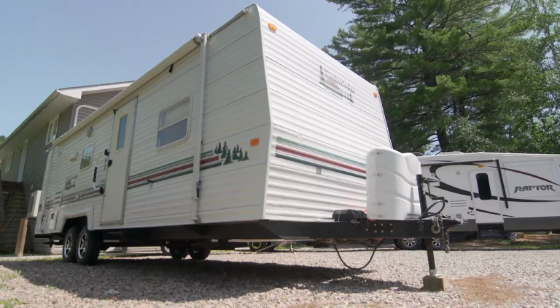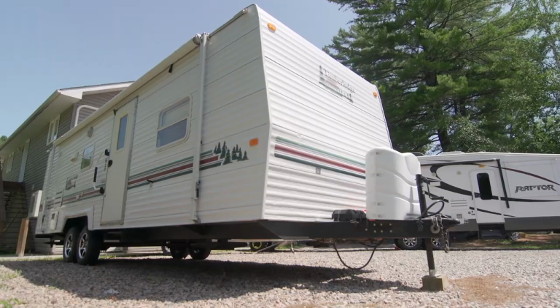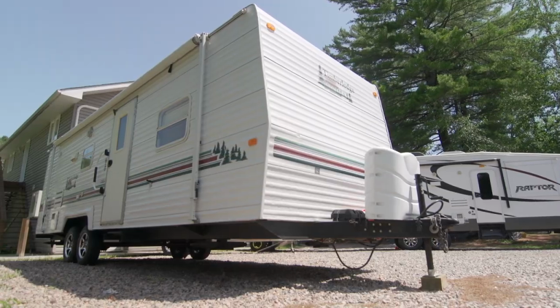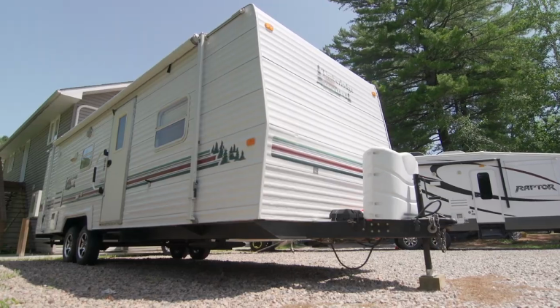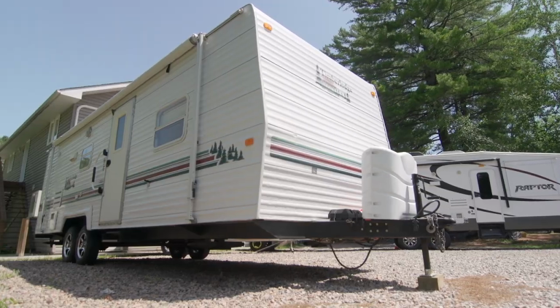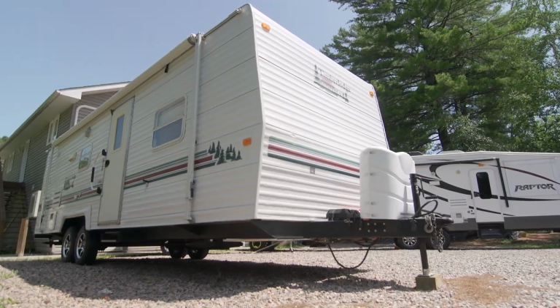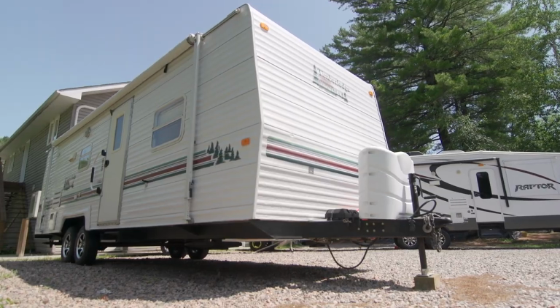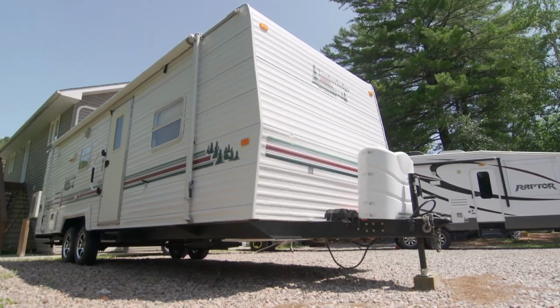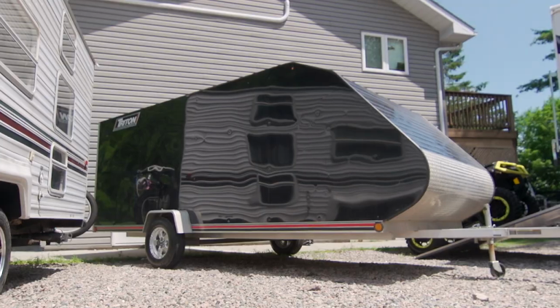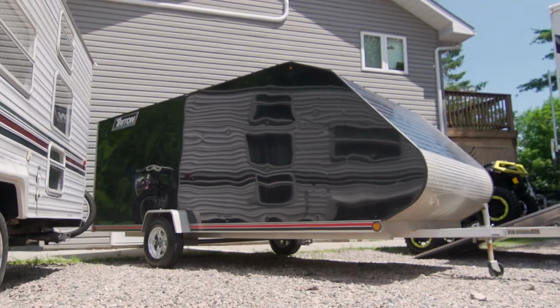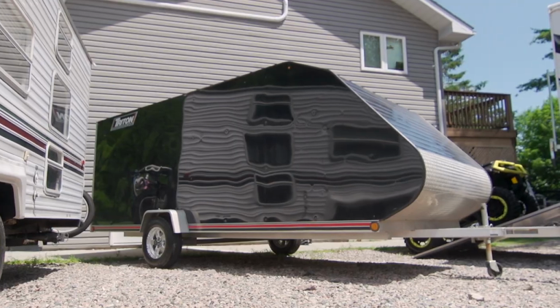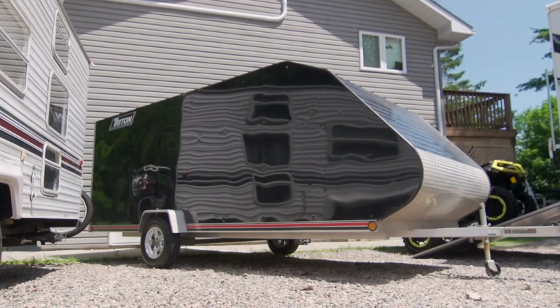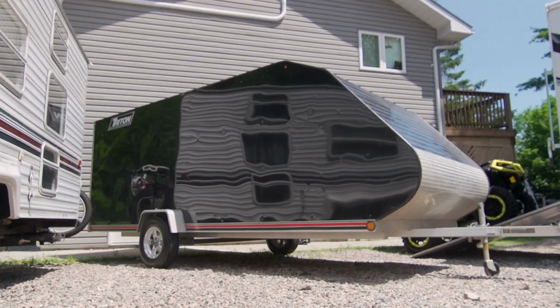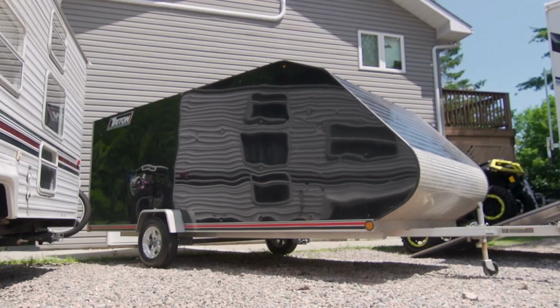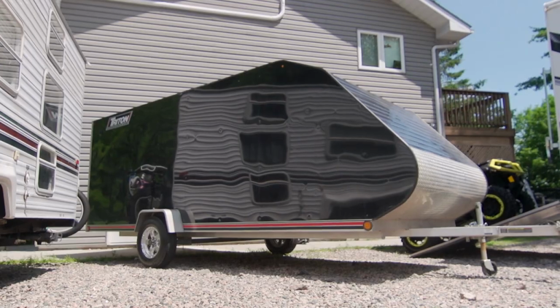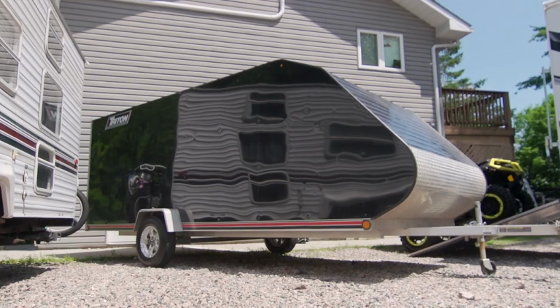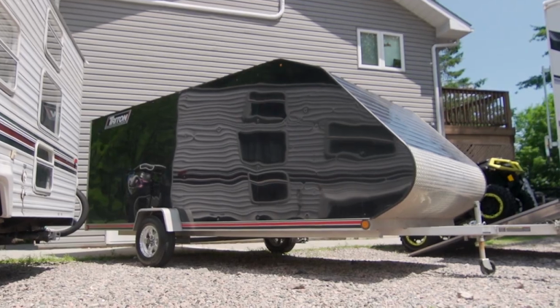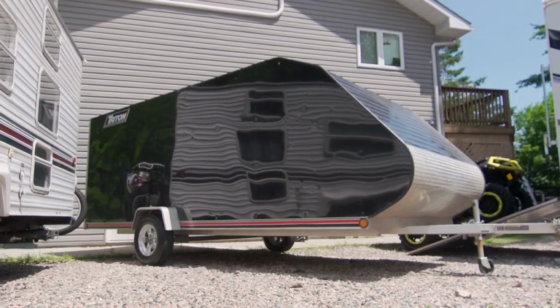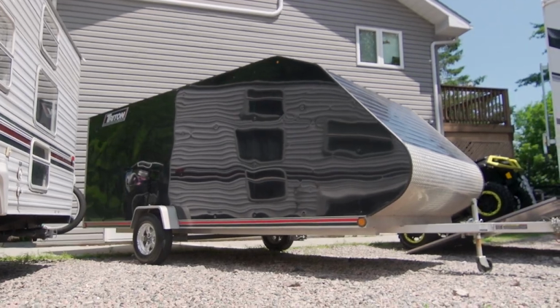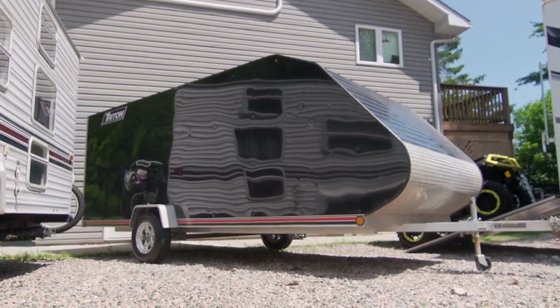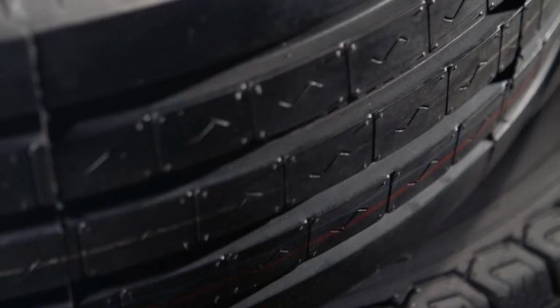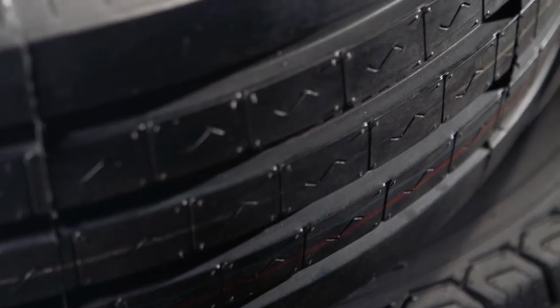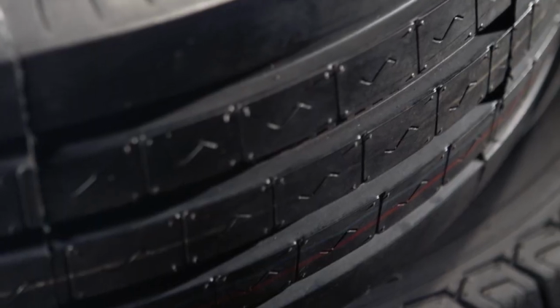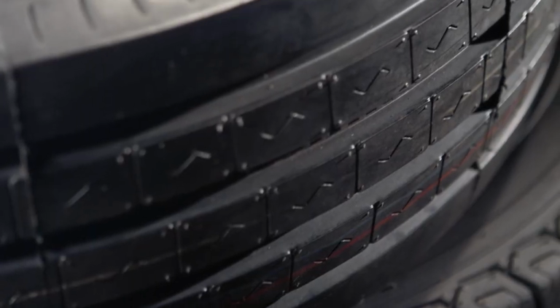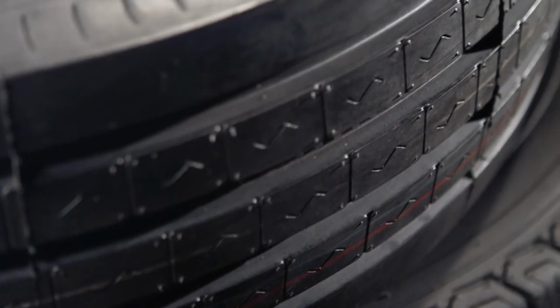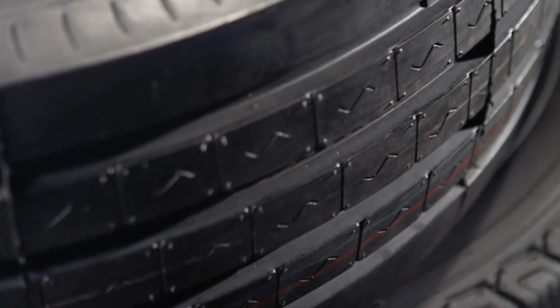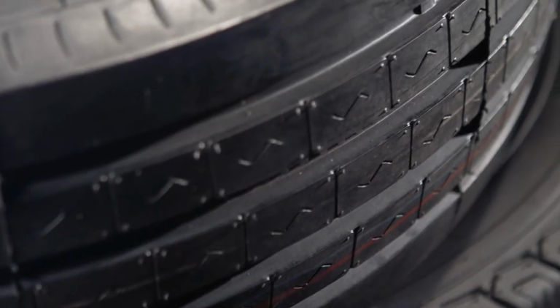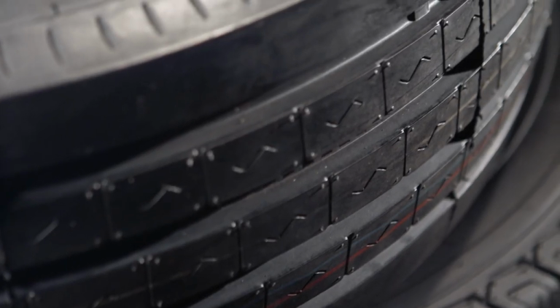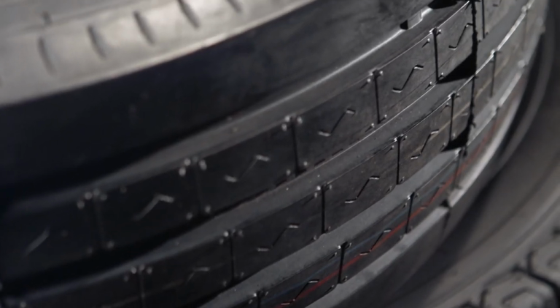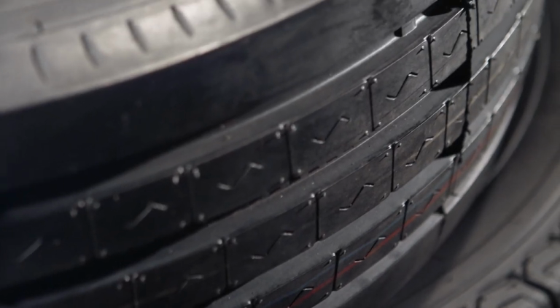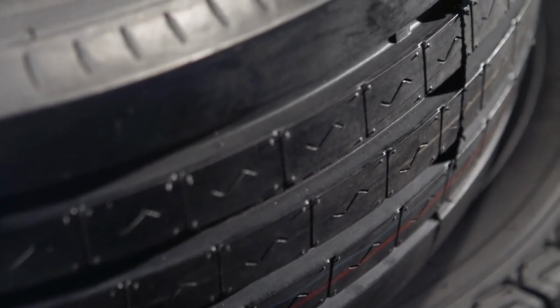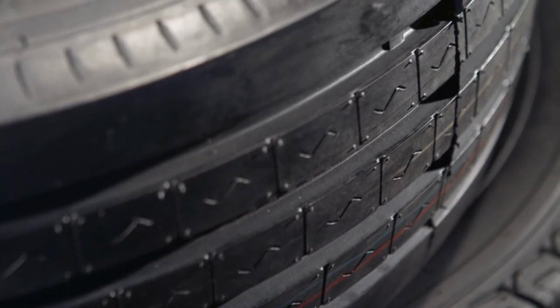So with that said, let's dive a little deeper into the different types of trailer tires that we use here at Dirtrax and the tires that we chose to use for each application.